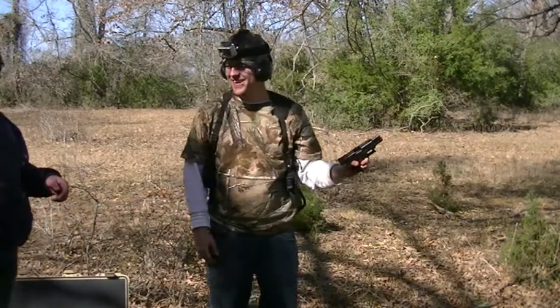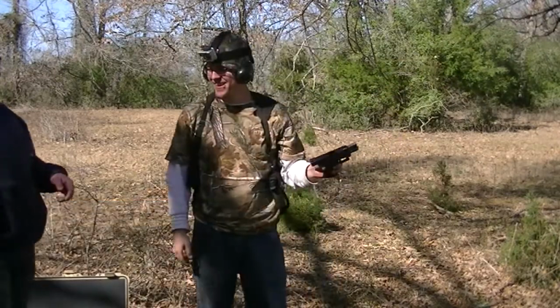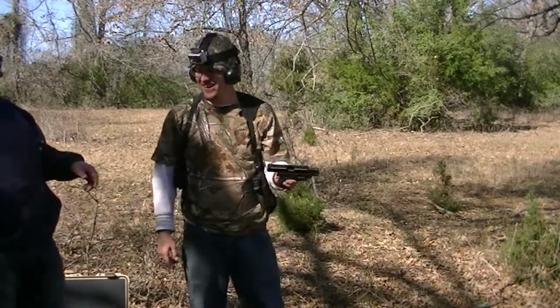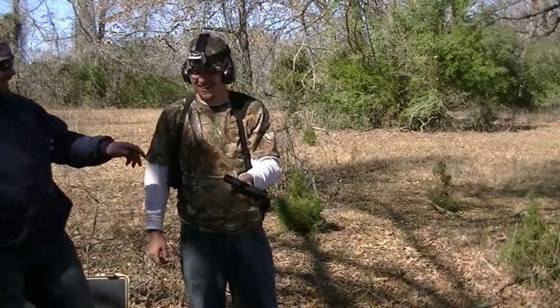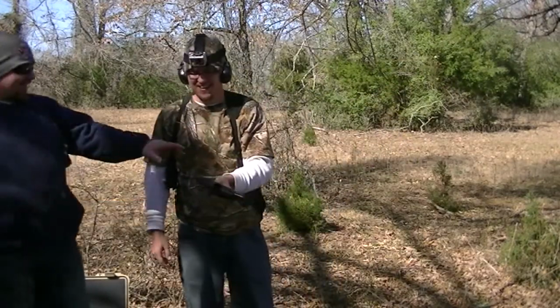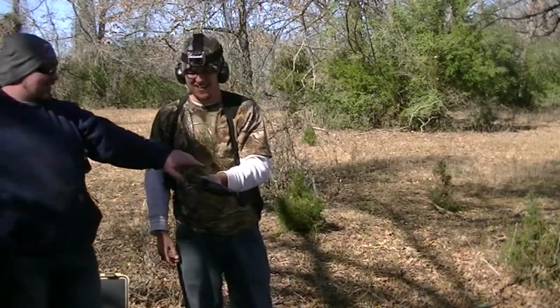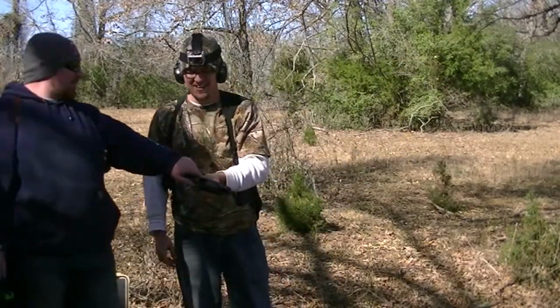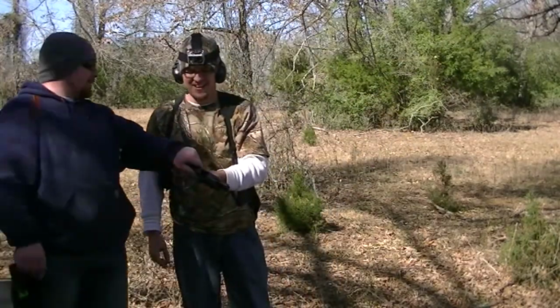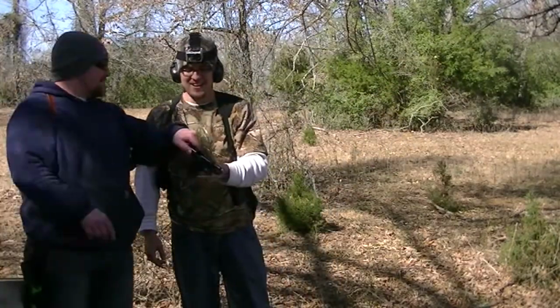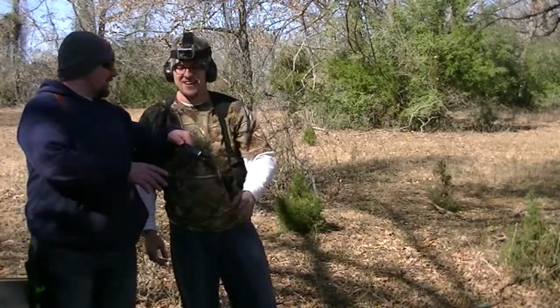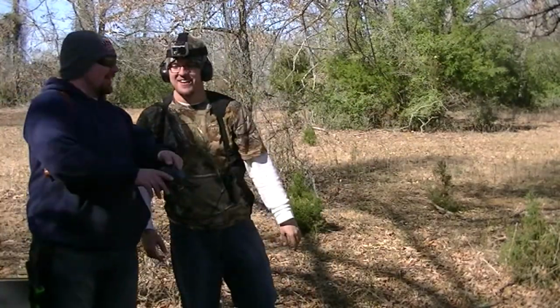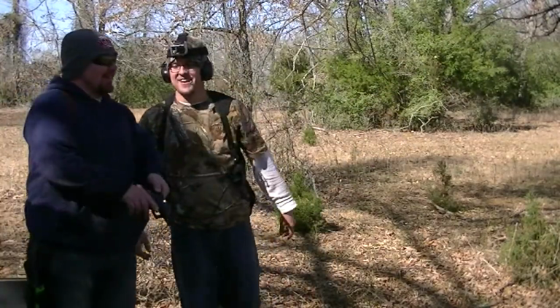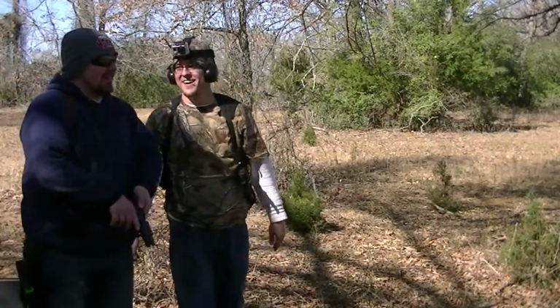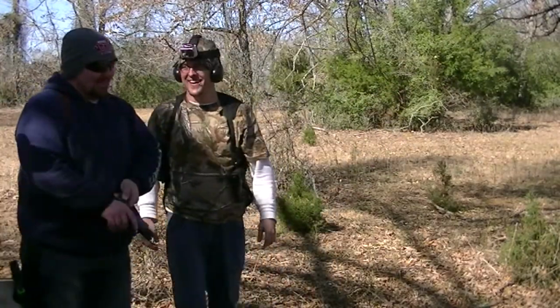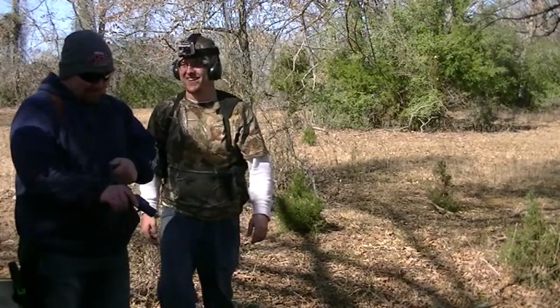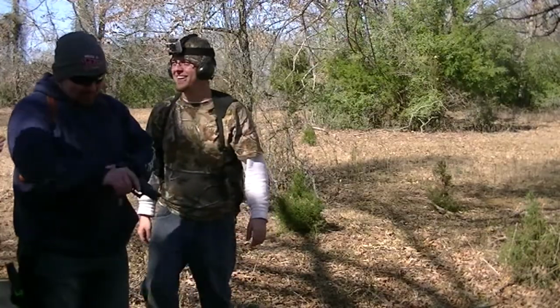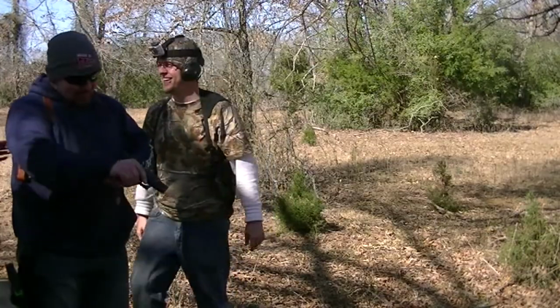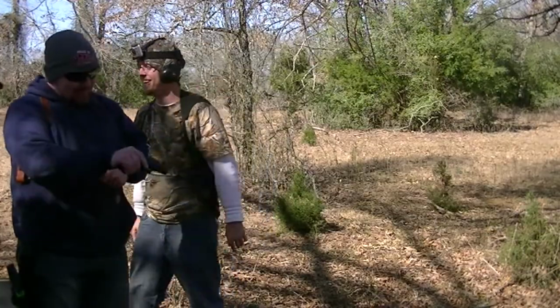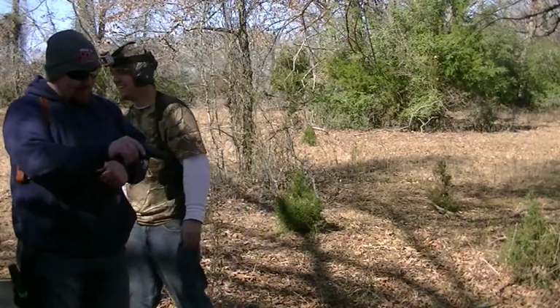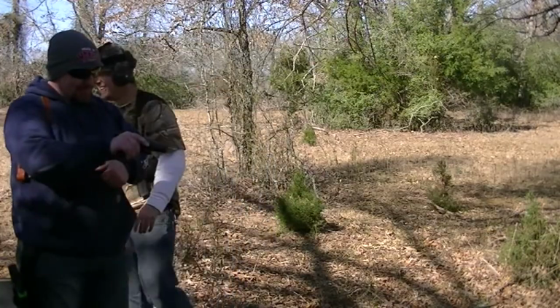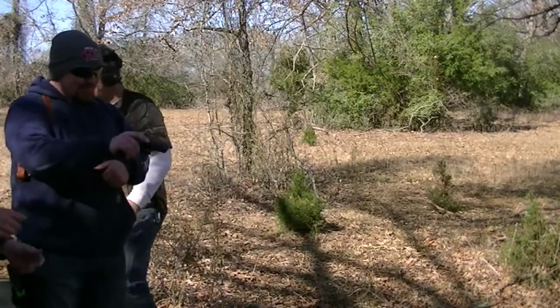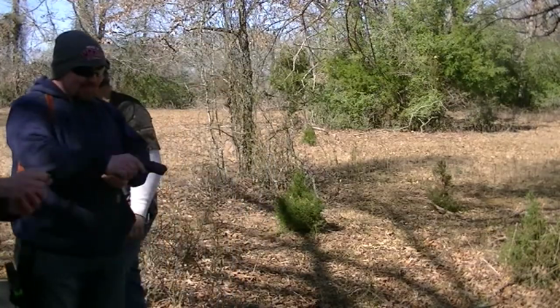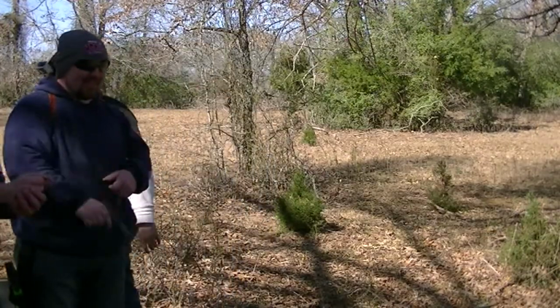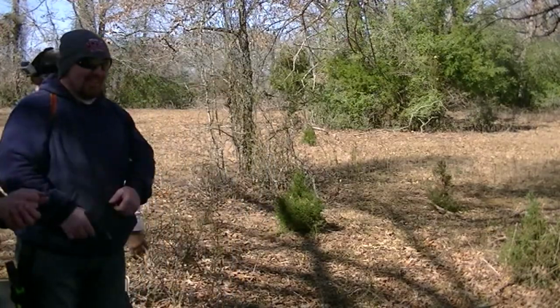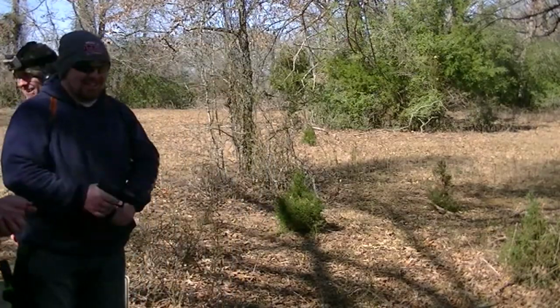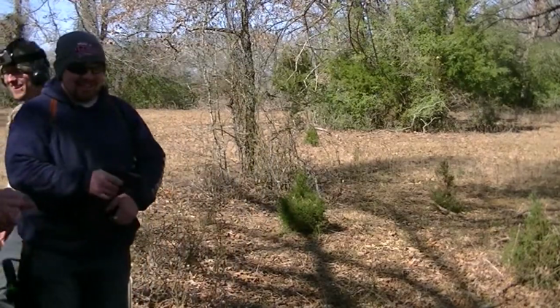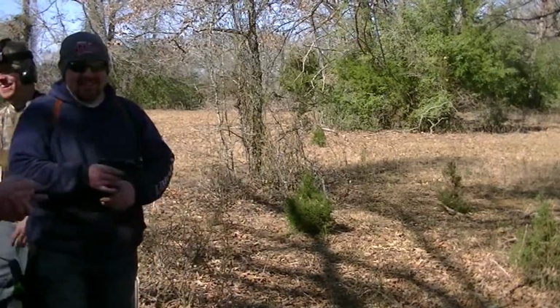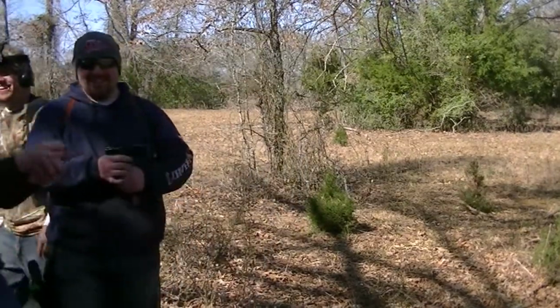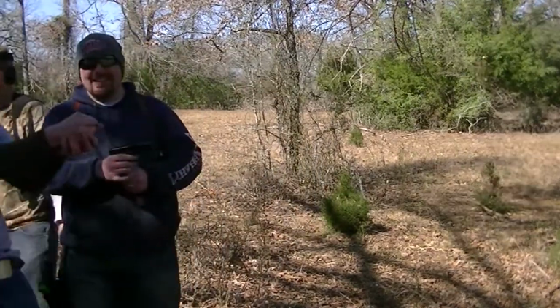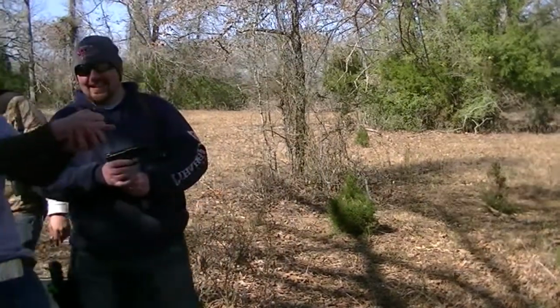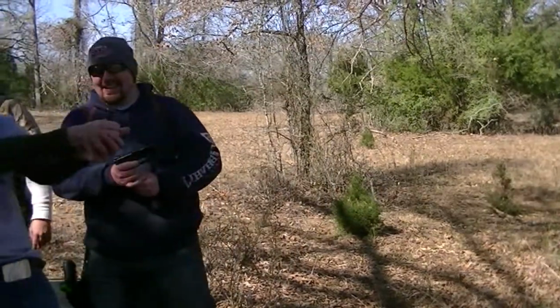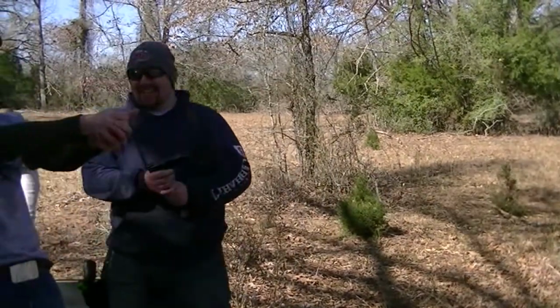Let me see that, dude. America — that's gonna be a great video. America.